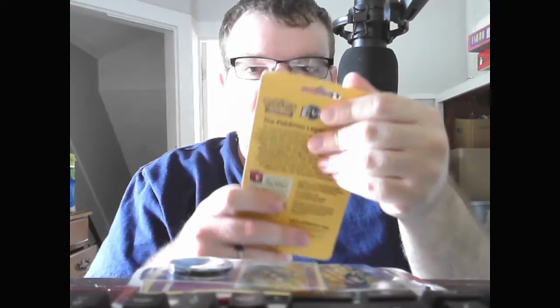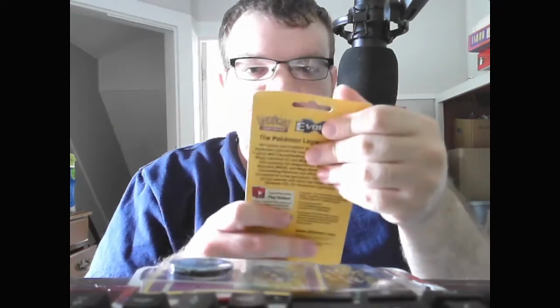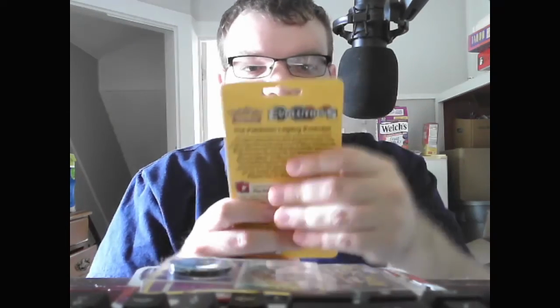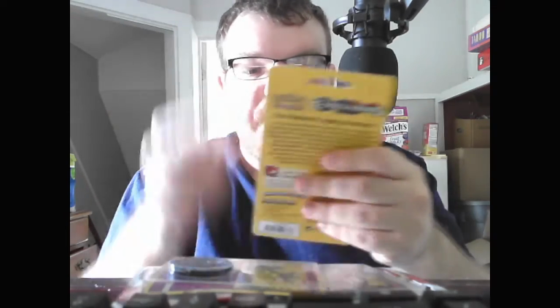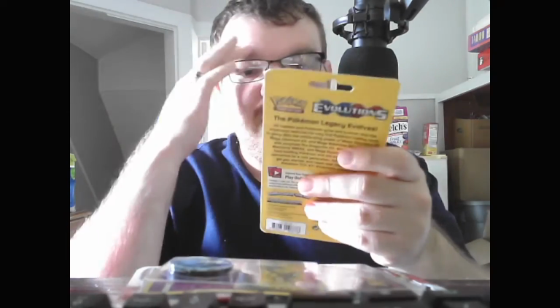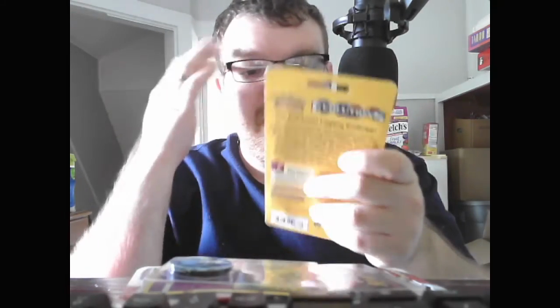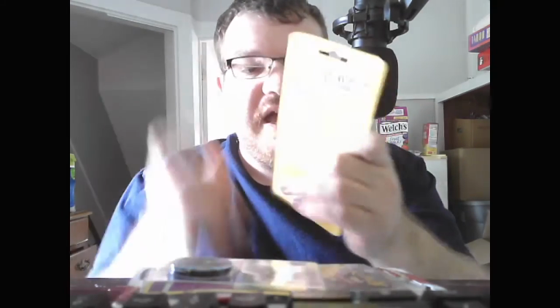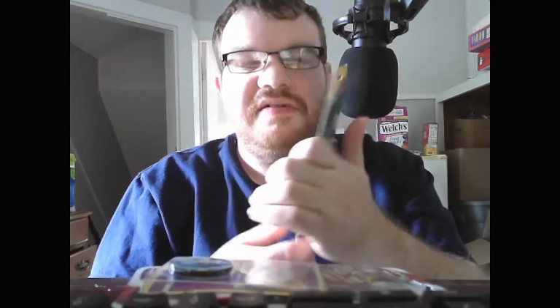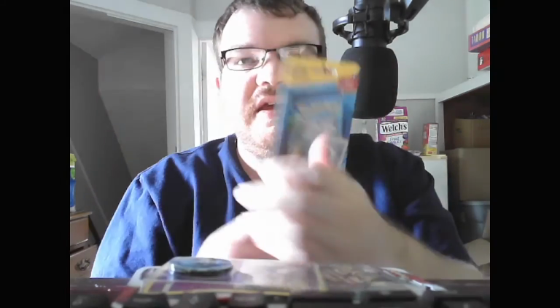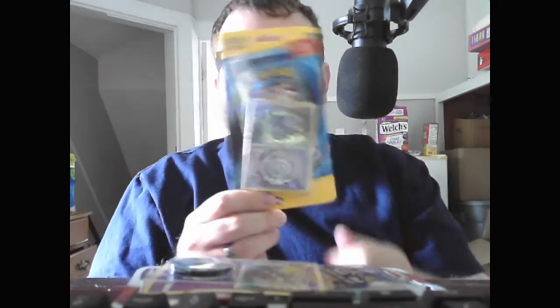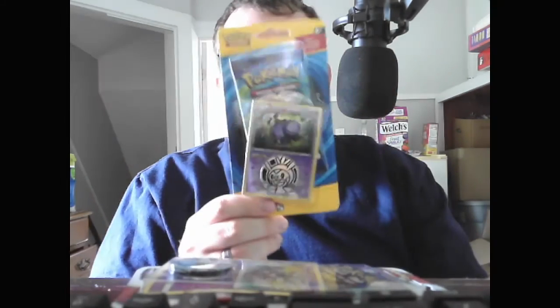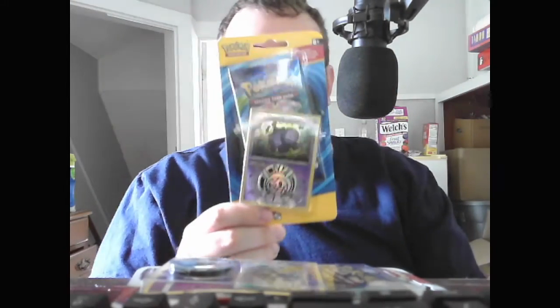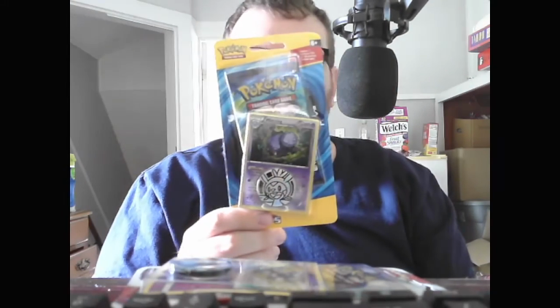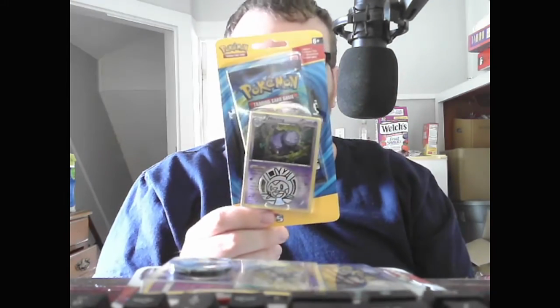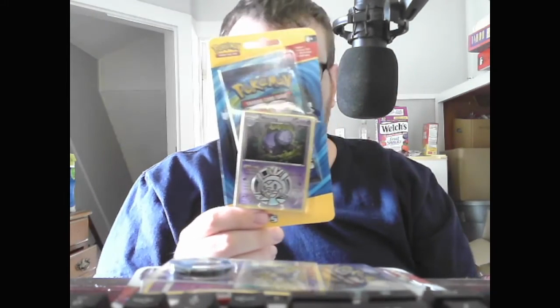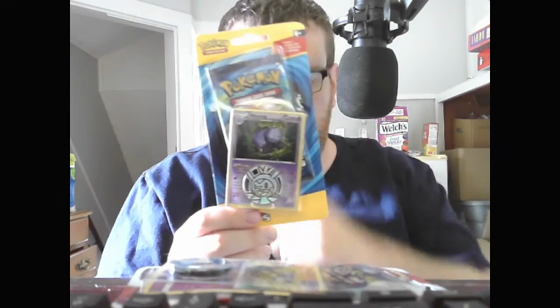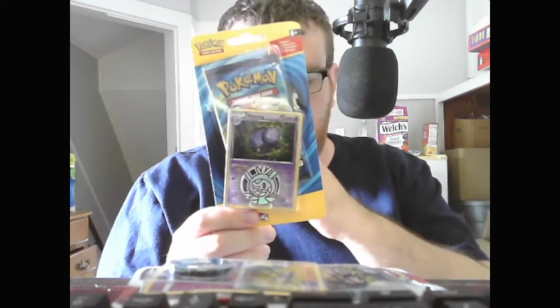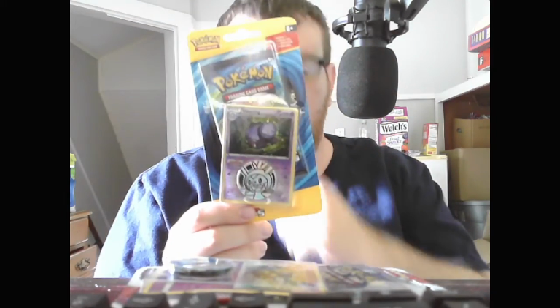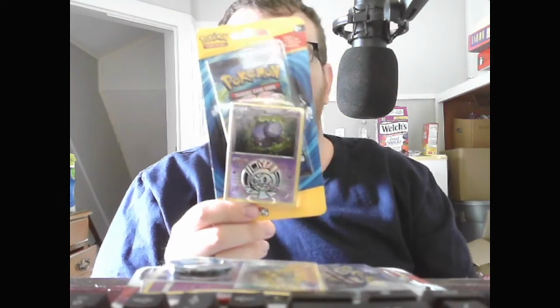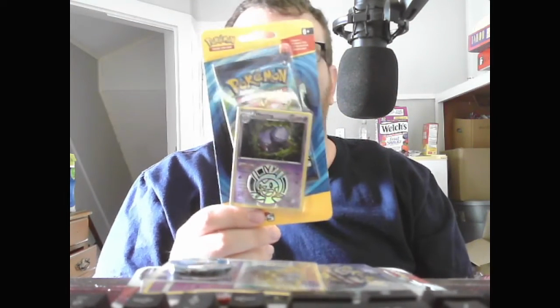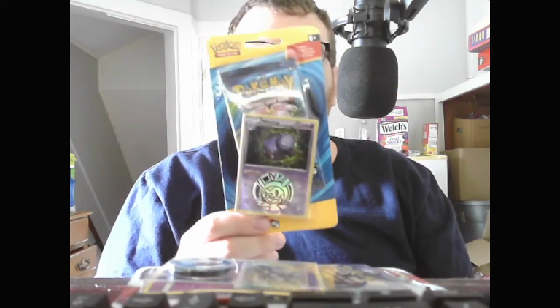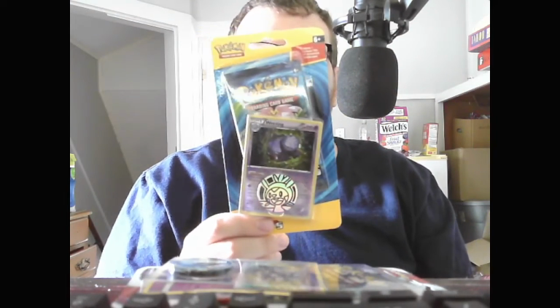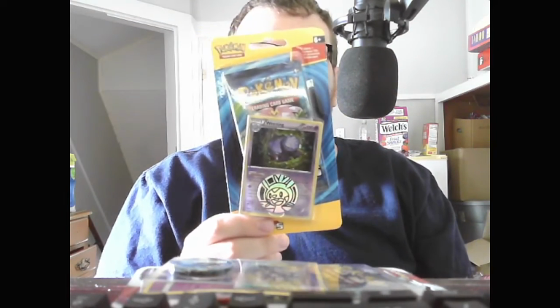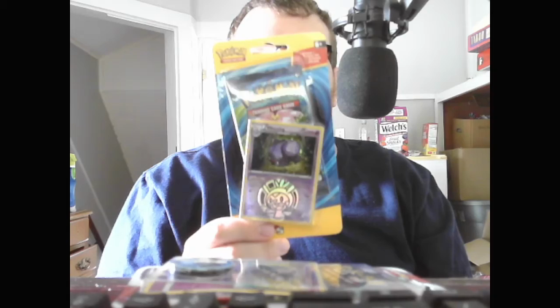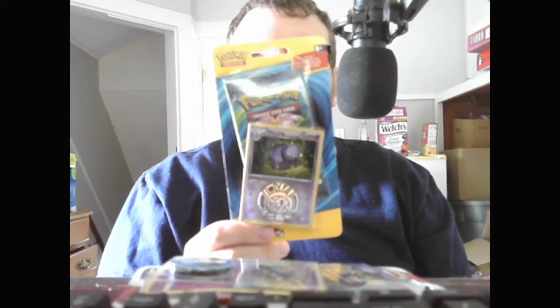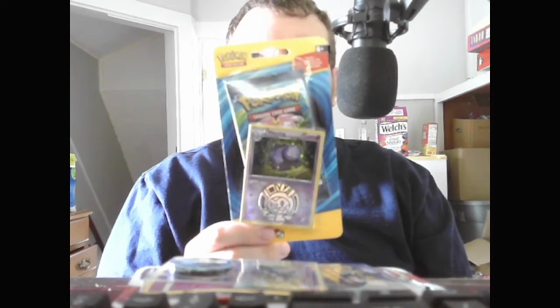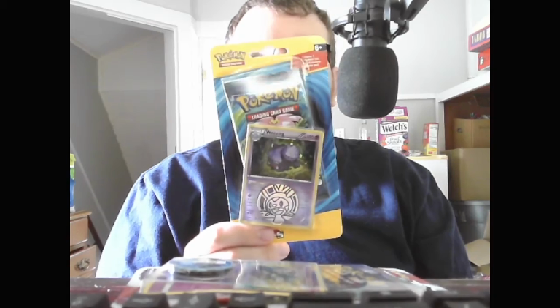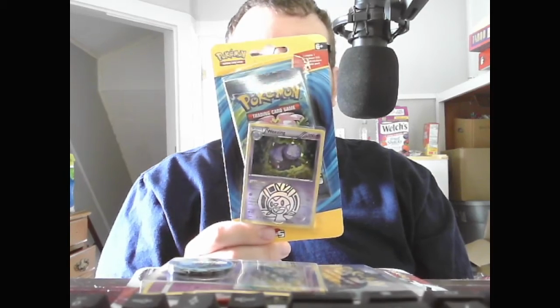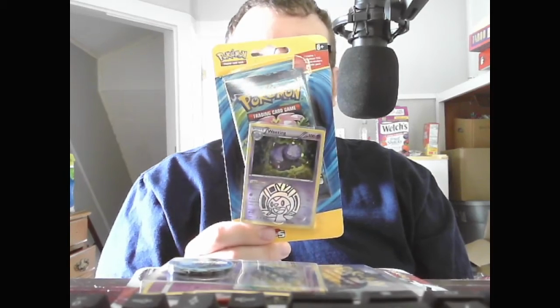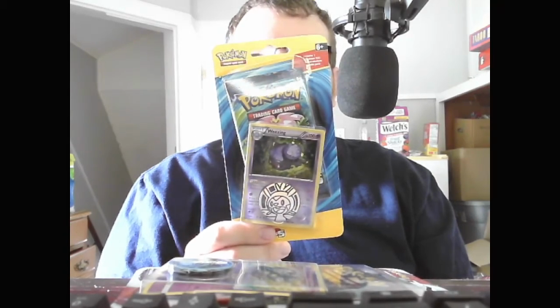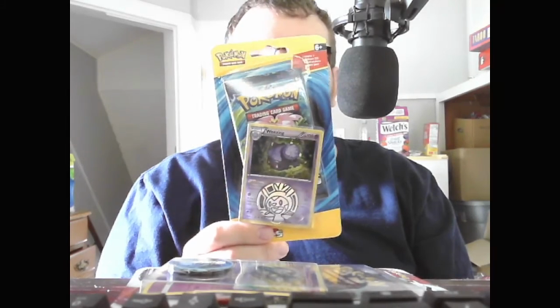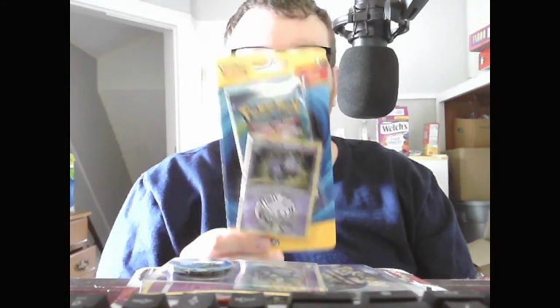So first we're going to open this one. This one has the Pokemon Weezing, the Chespin Coin, and the XY Evolutions pack.